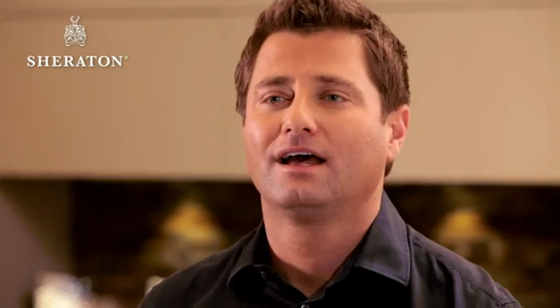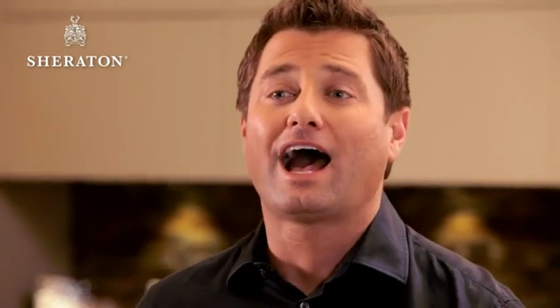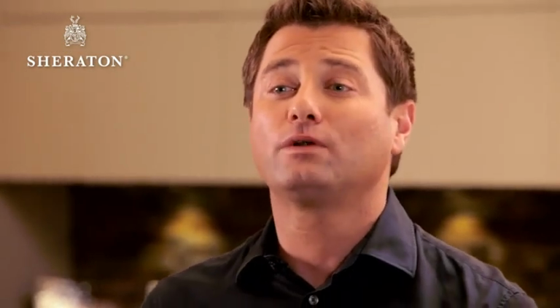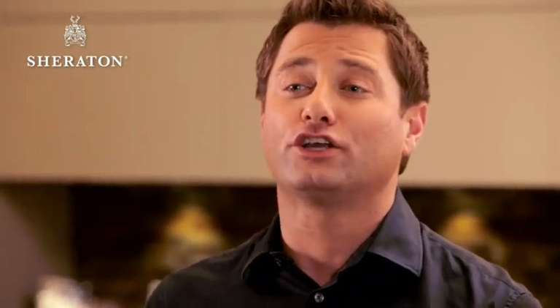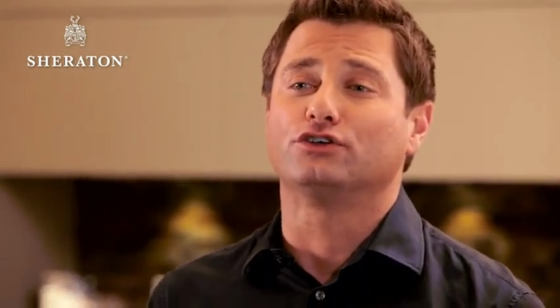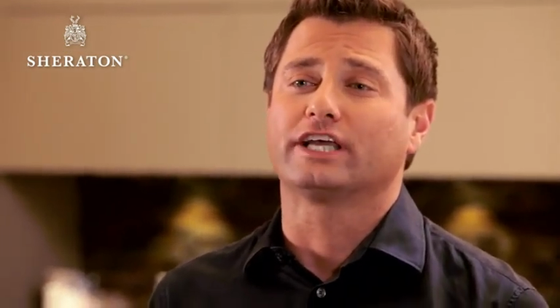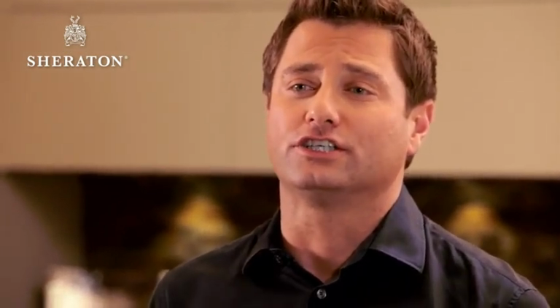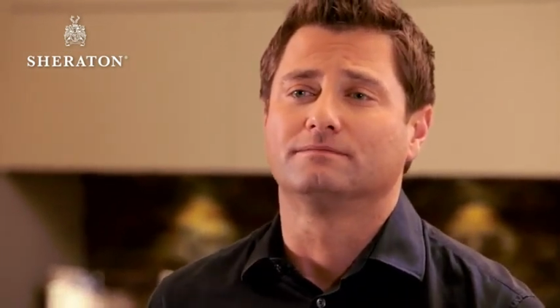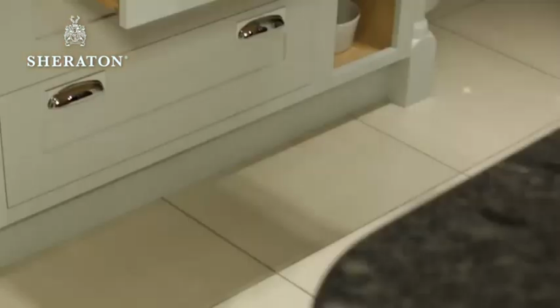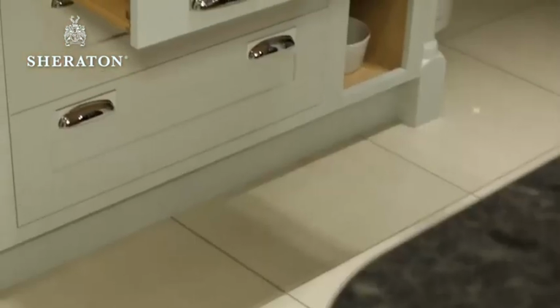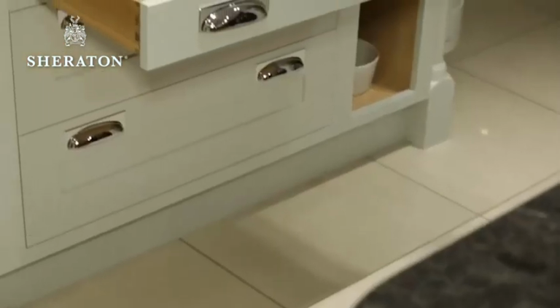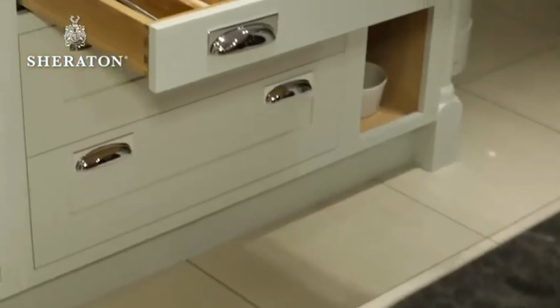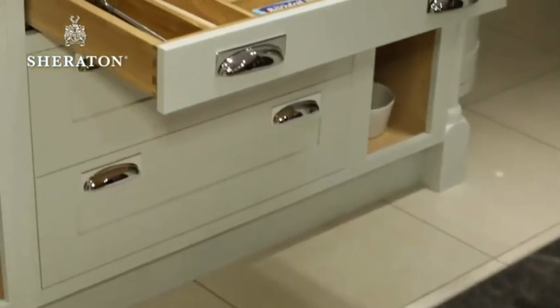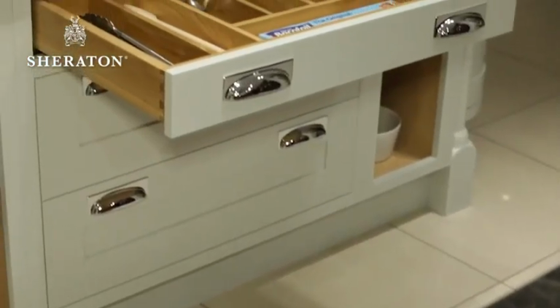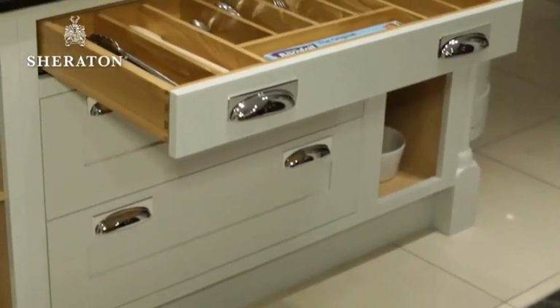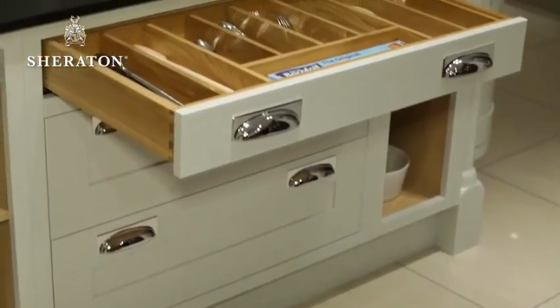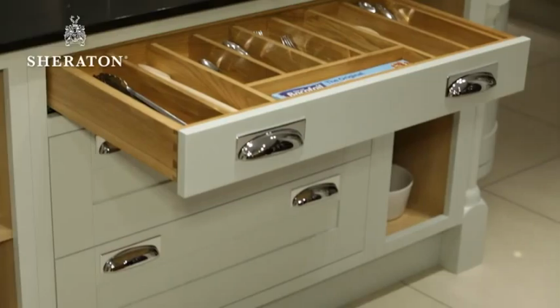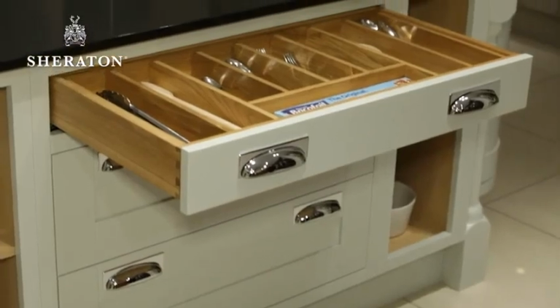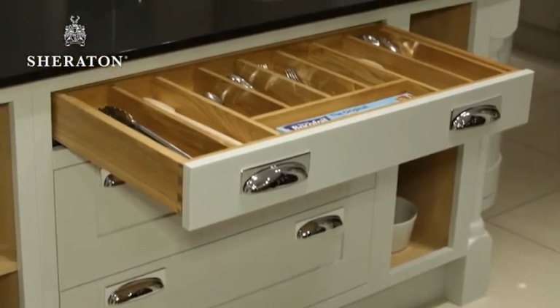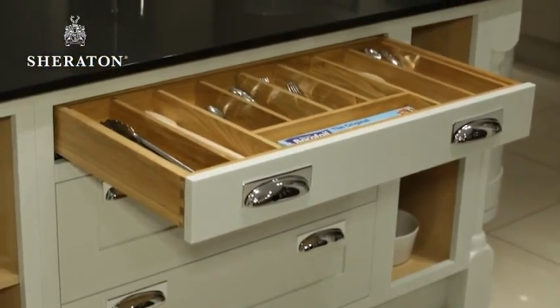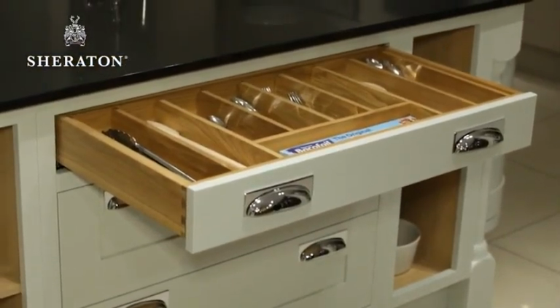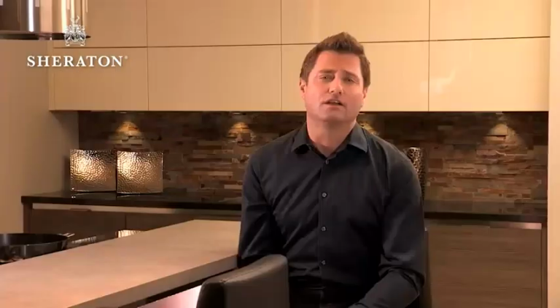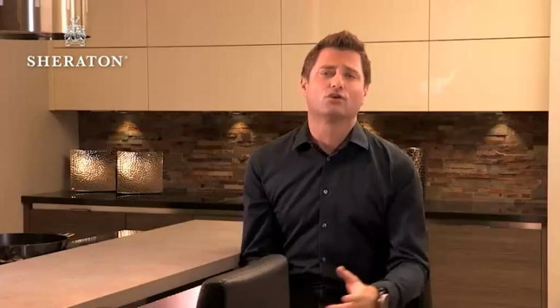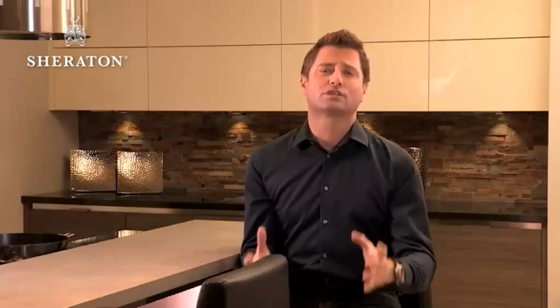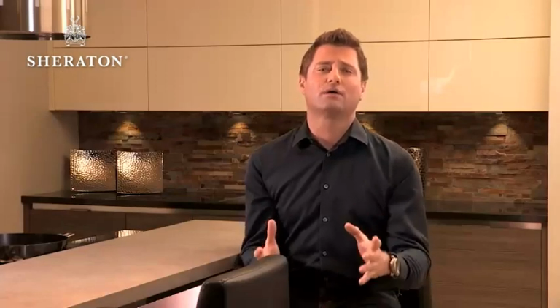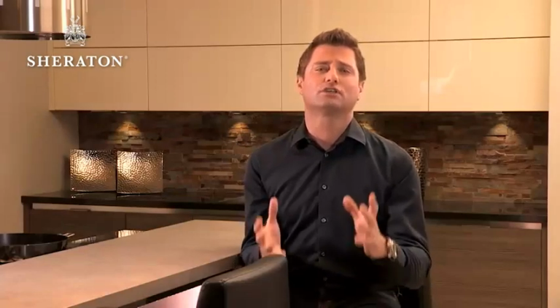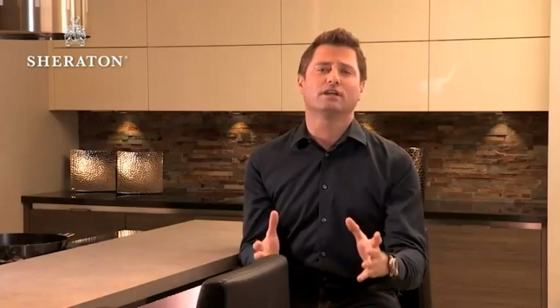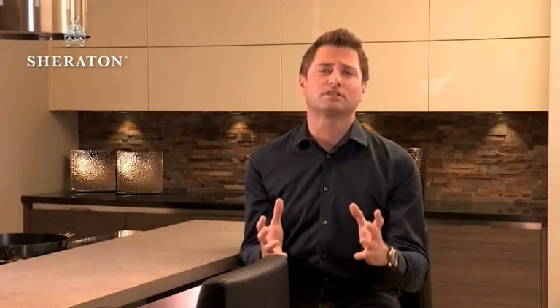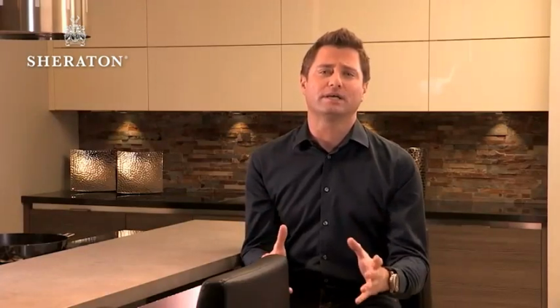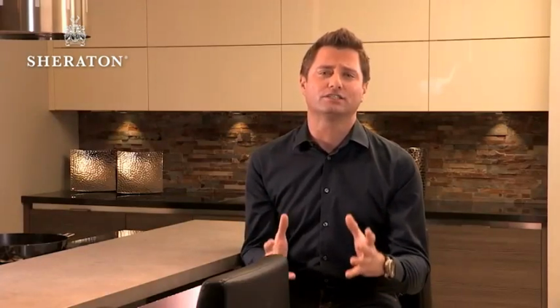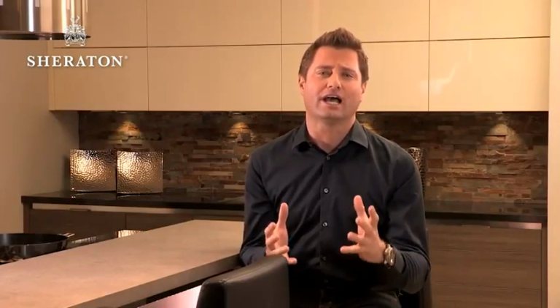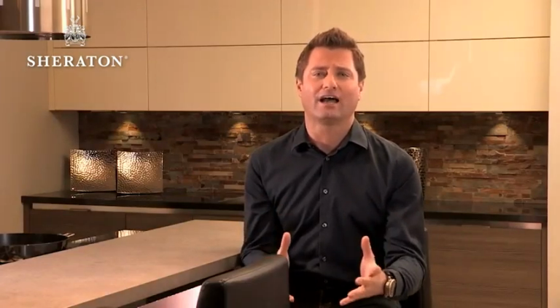How will you use your kitchen? Do you do a lot of cooking? Do you have a lot of utensils? And of course, how much available space do you have?